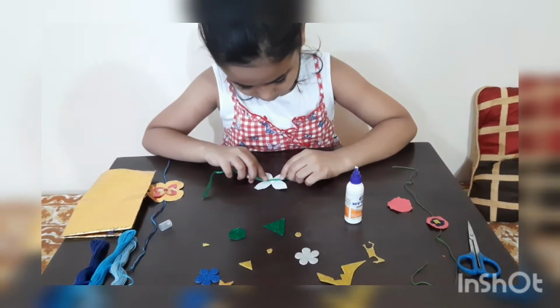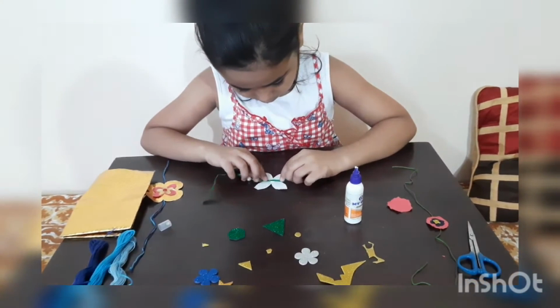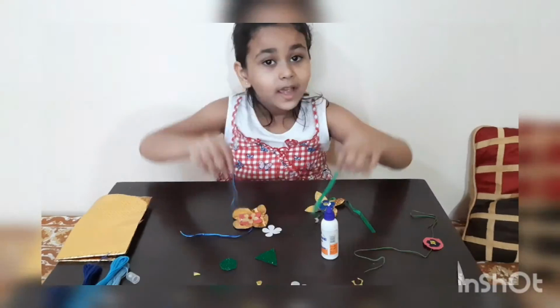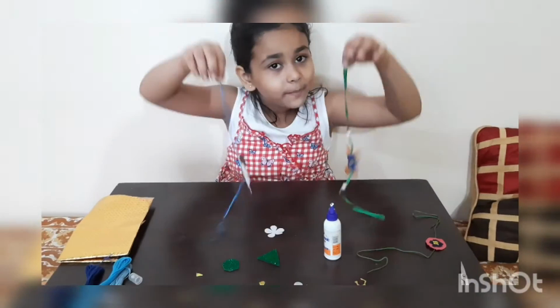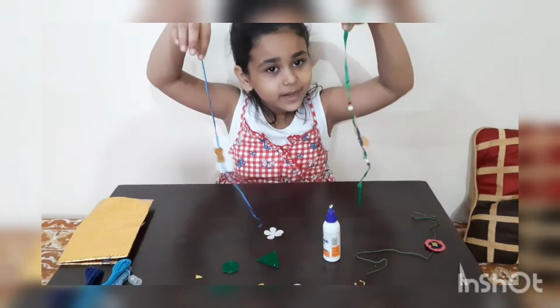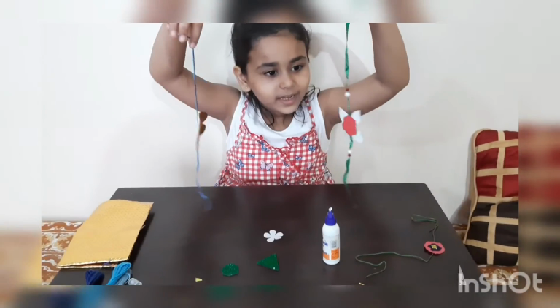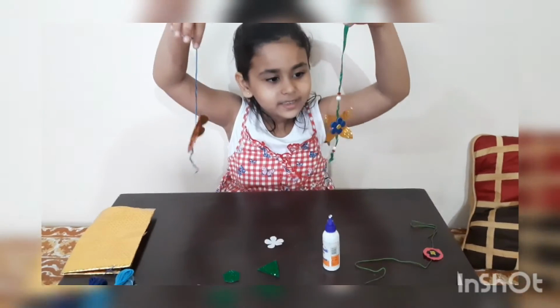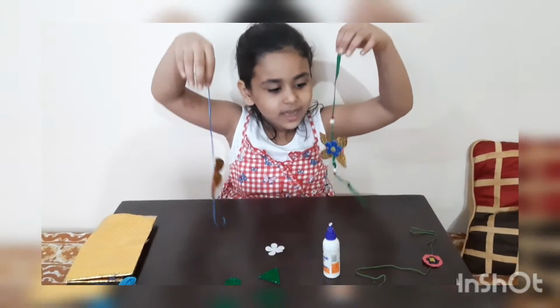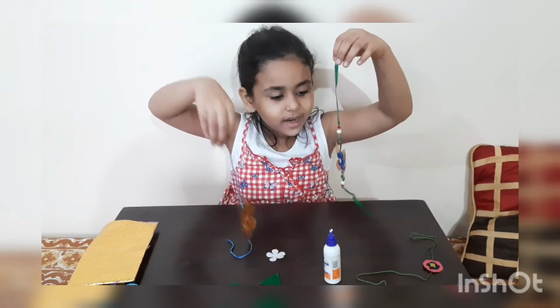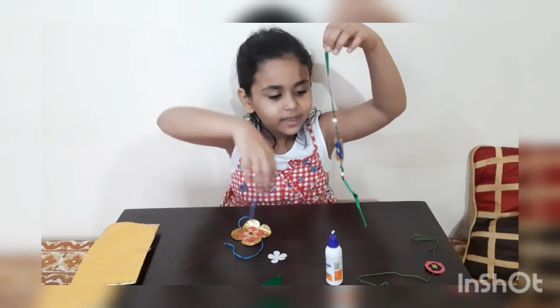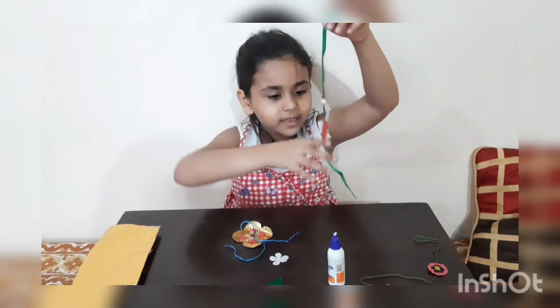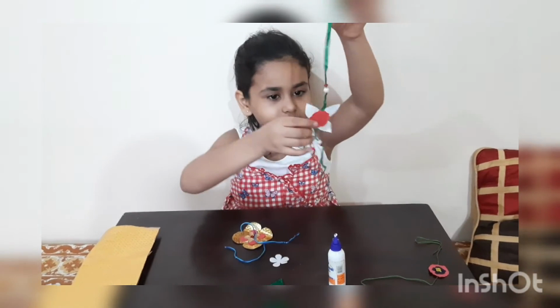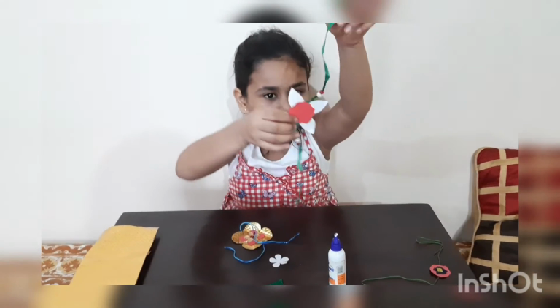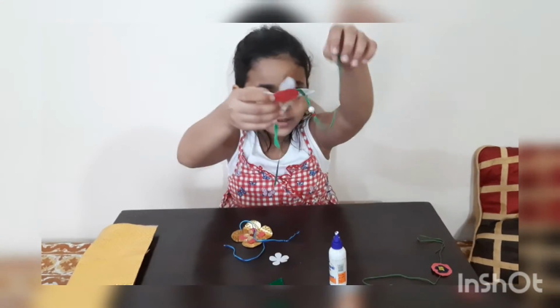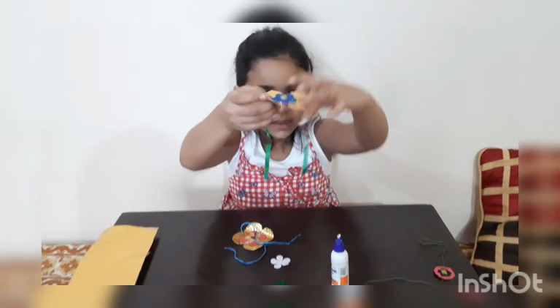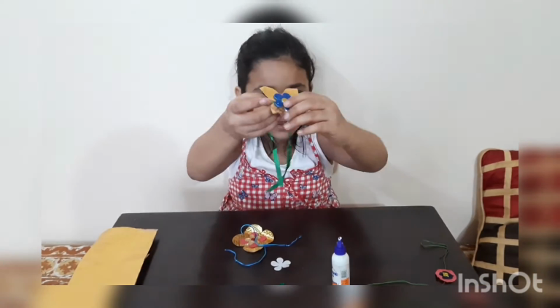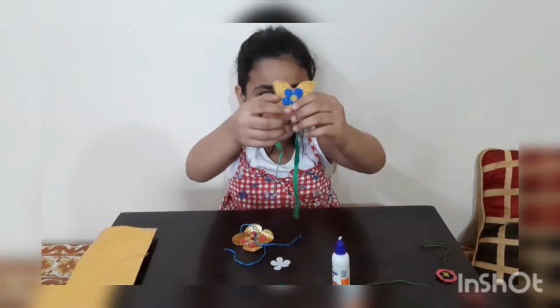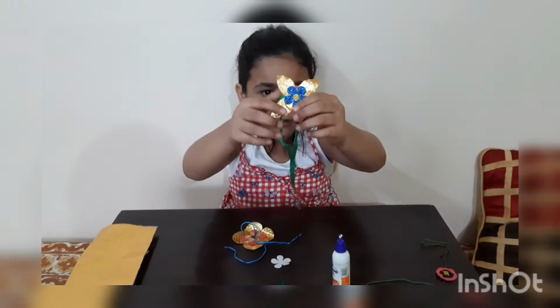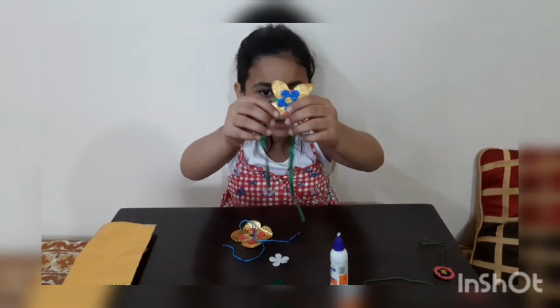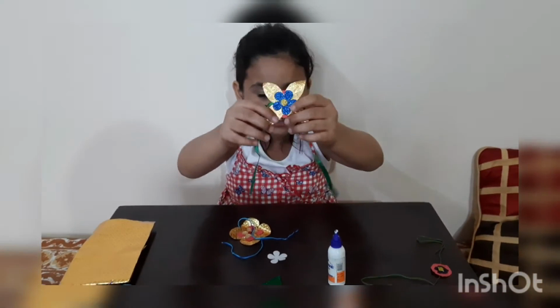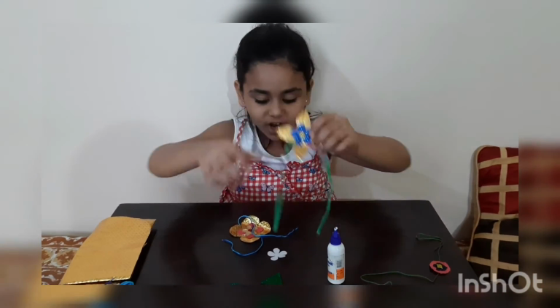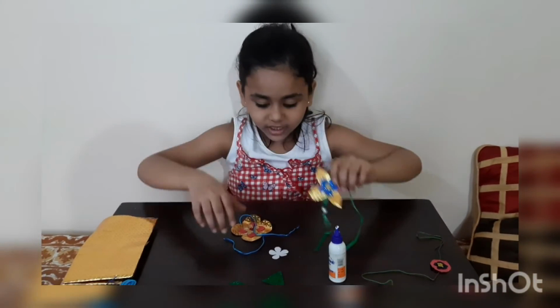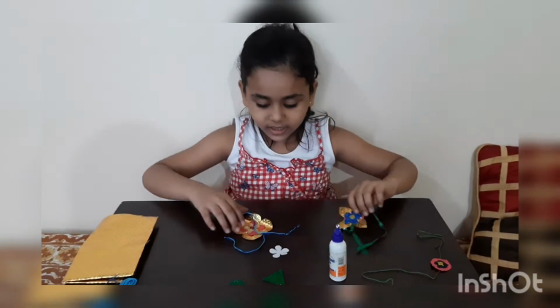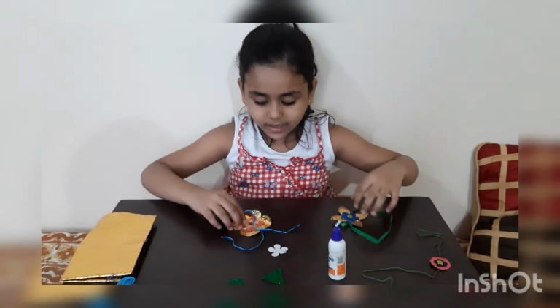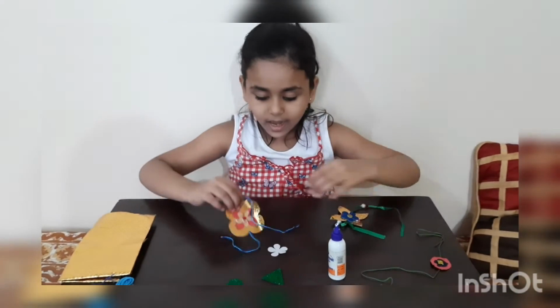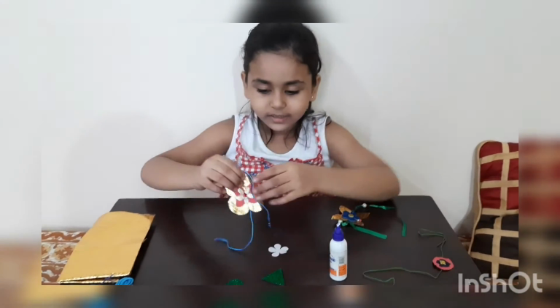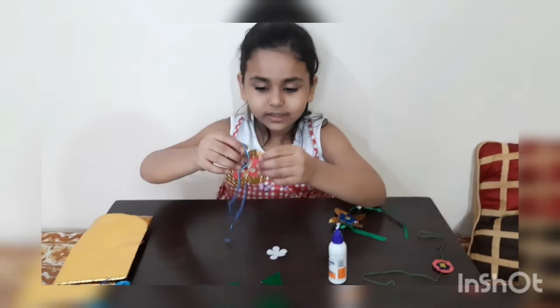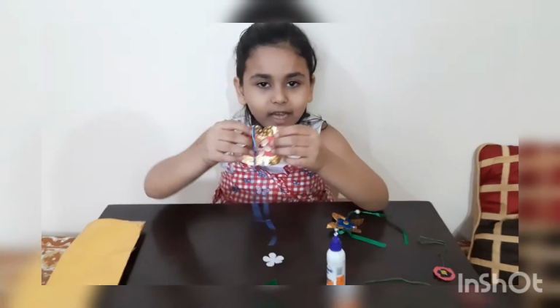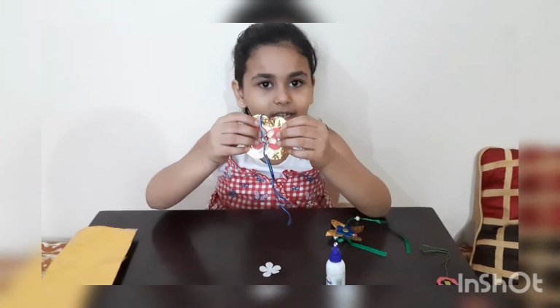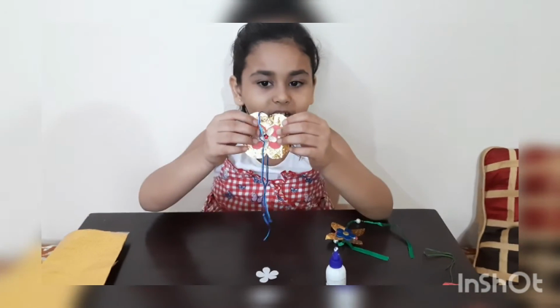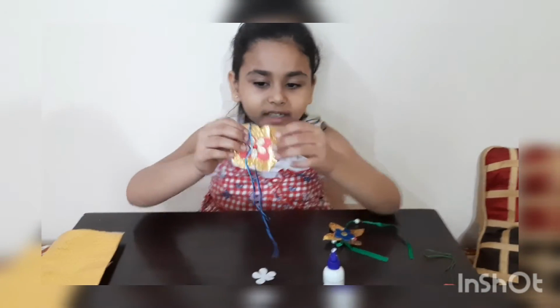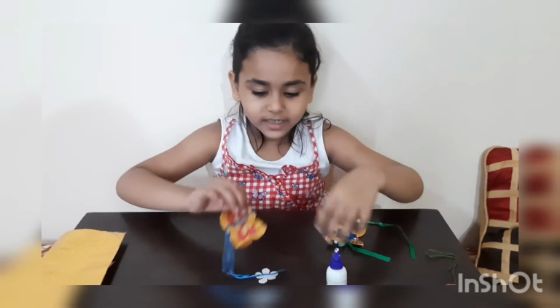My rakhis are ready. This is the first rakhi. This is the second rakhi.